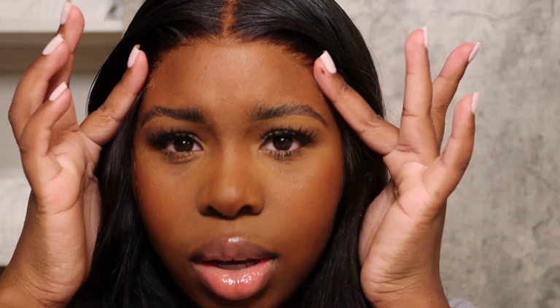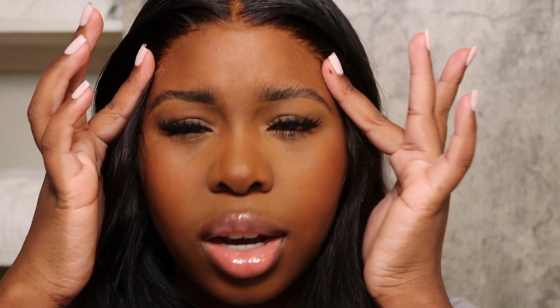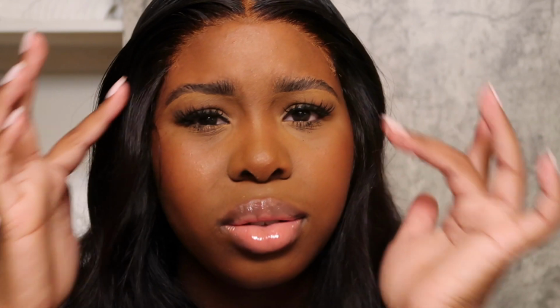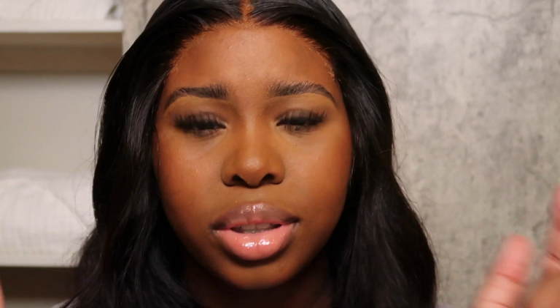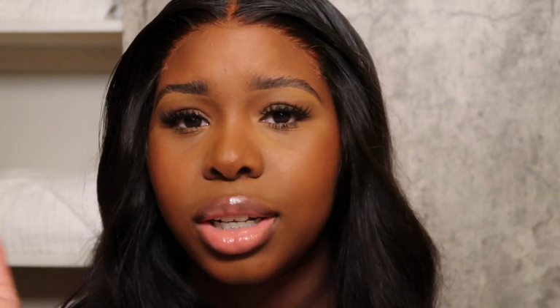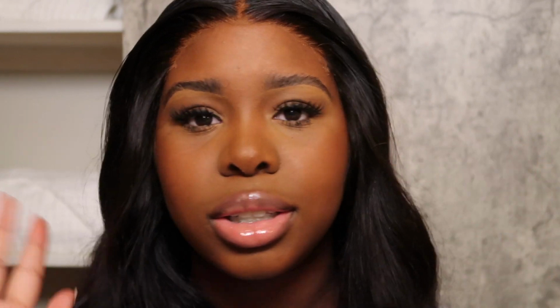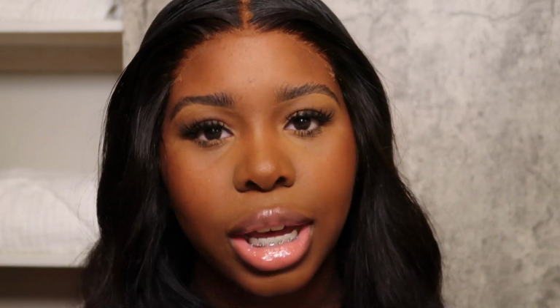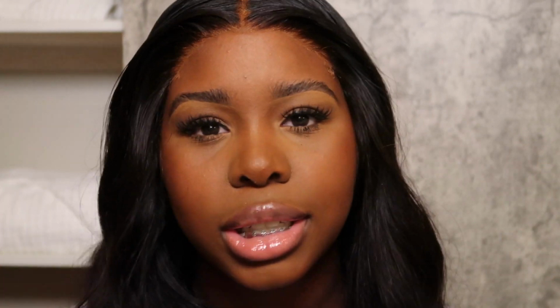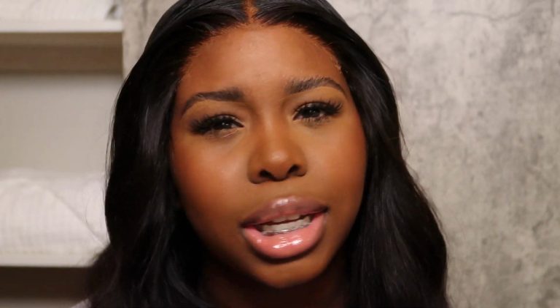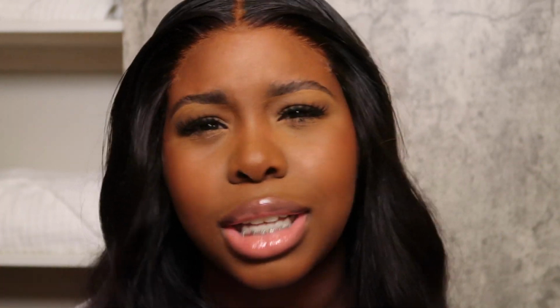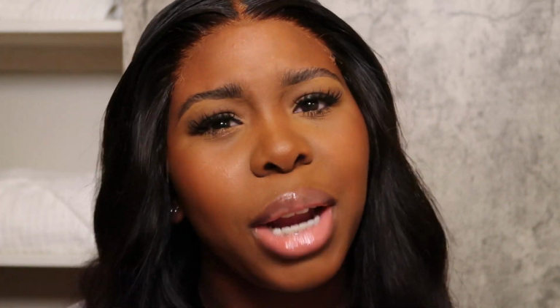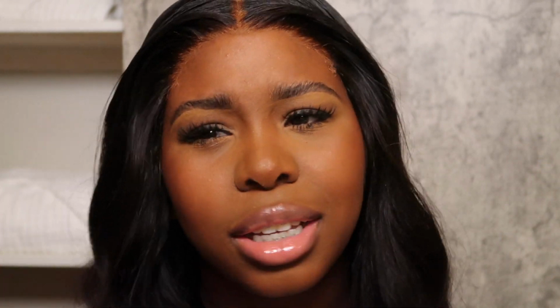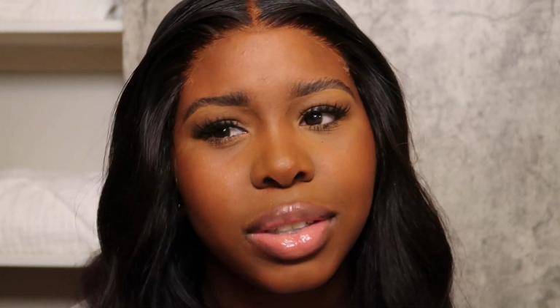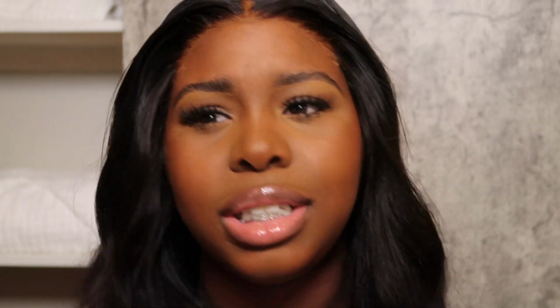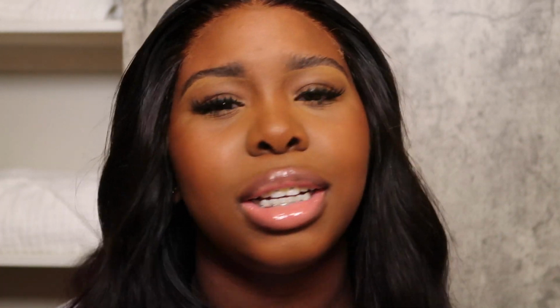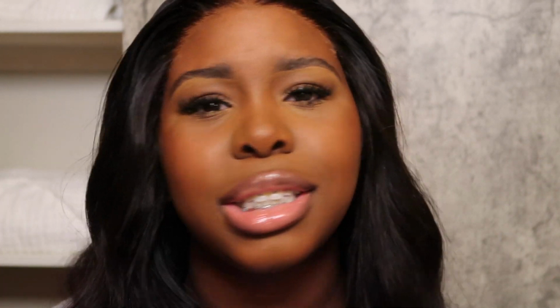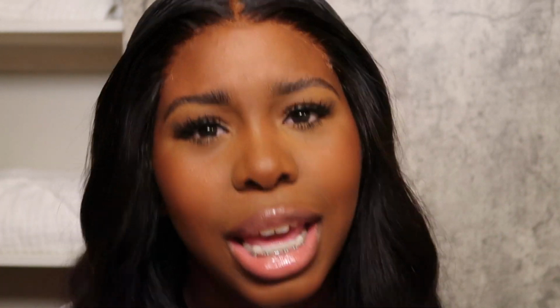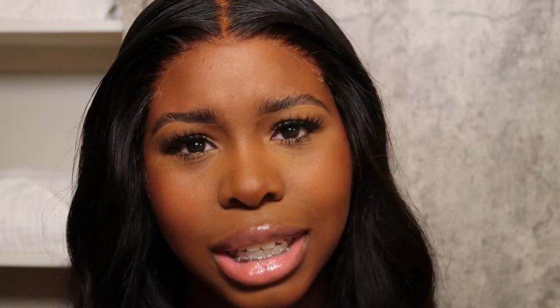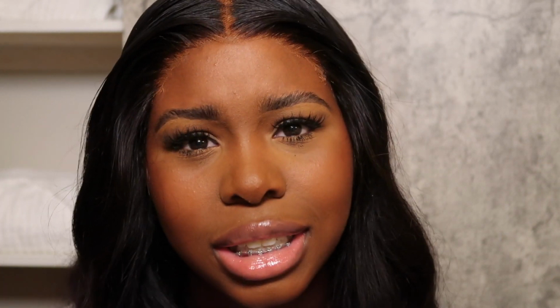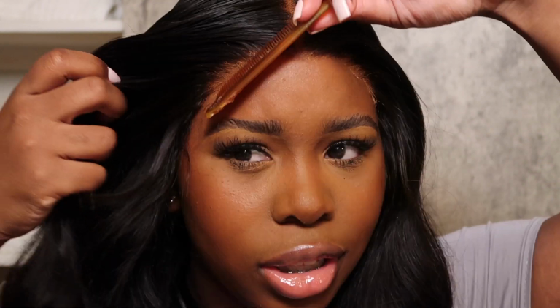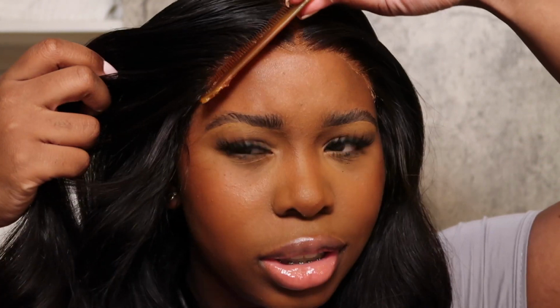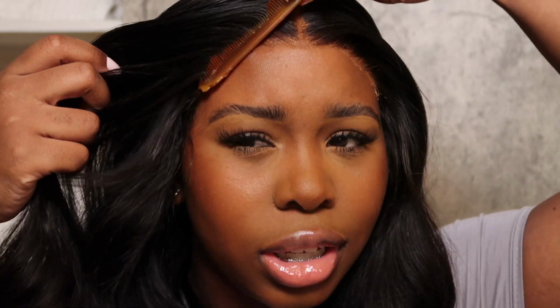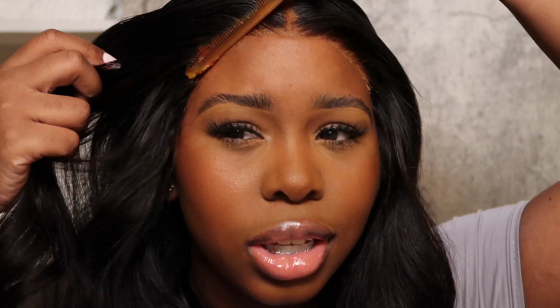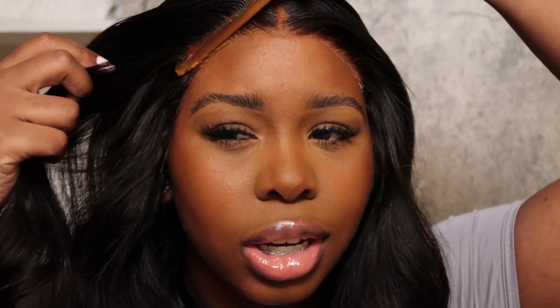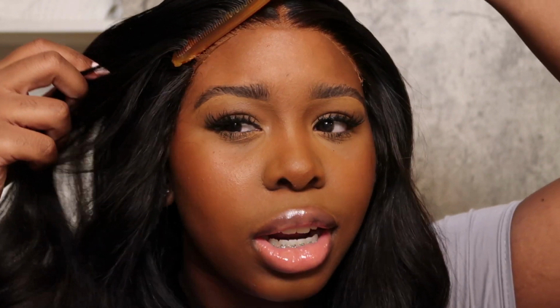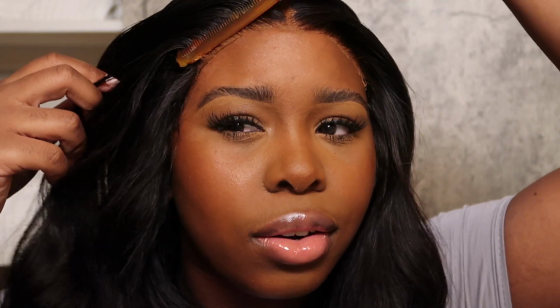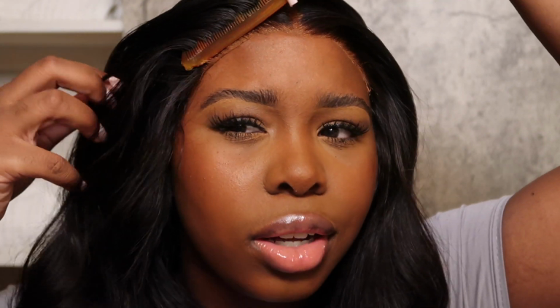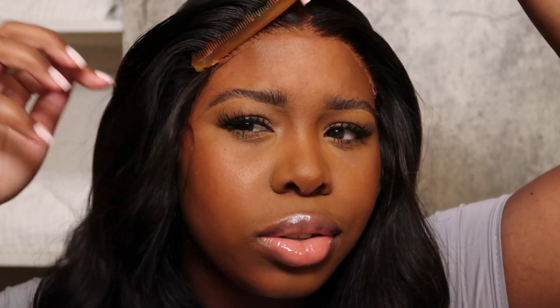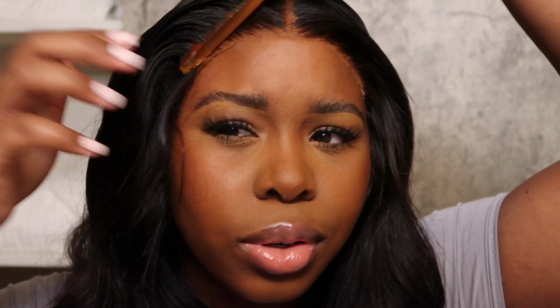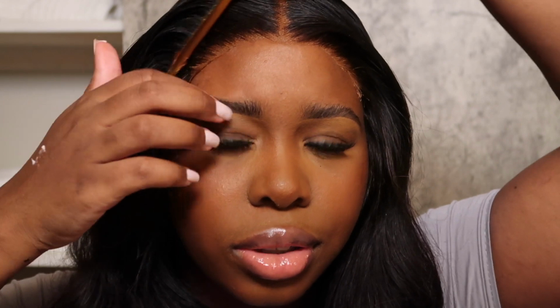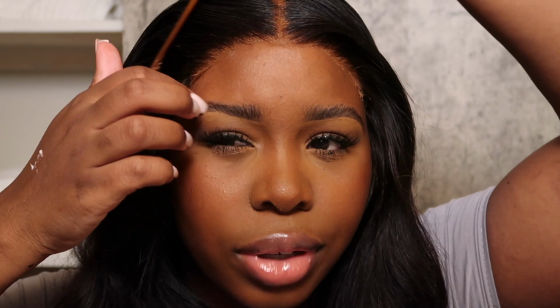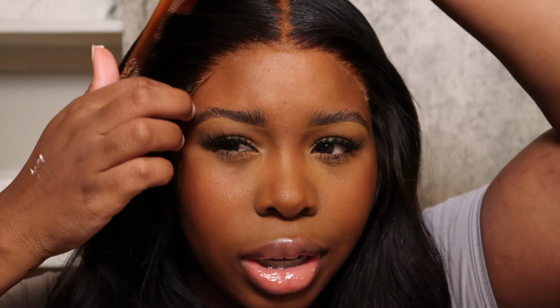Are you seeing this lace? Because I'm not even seeing this lace. This is literal sorcery.